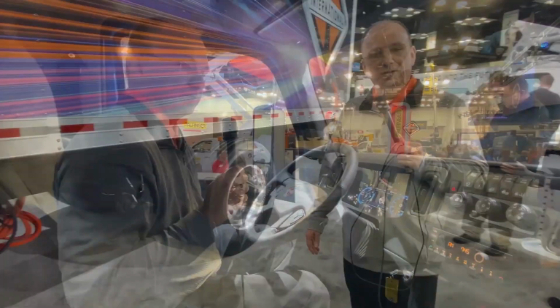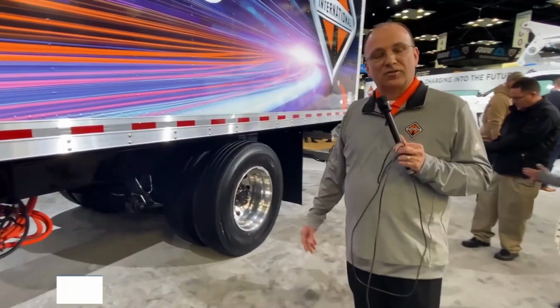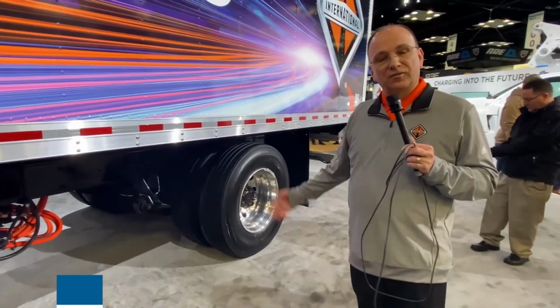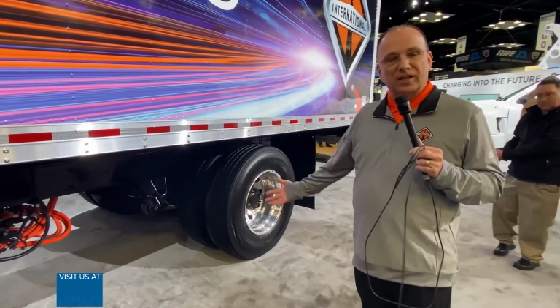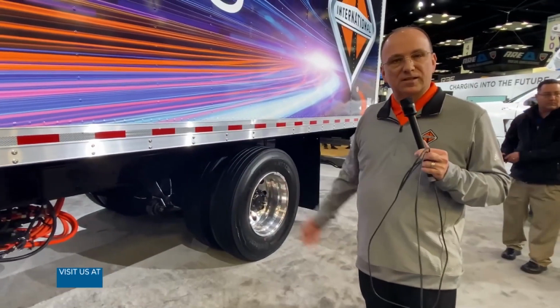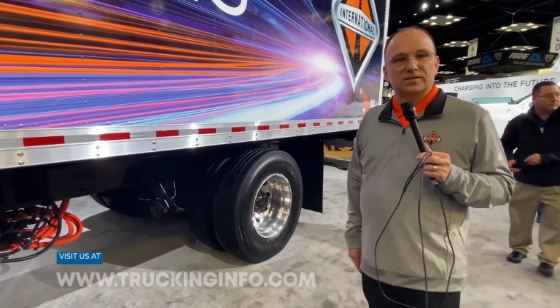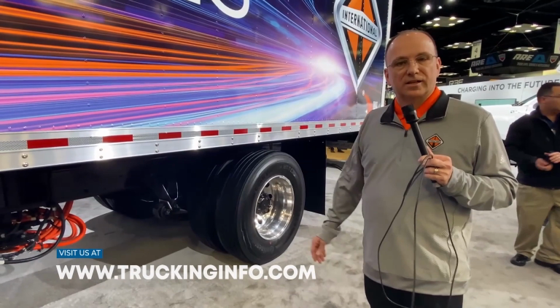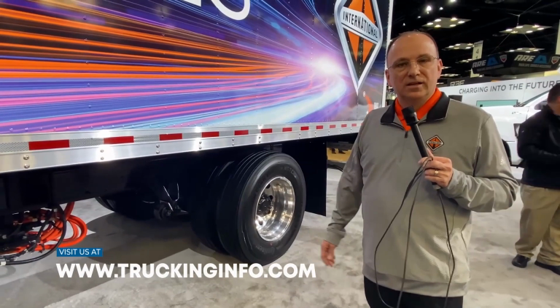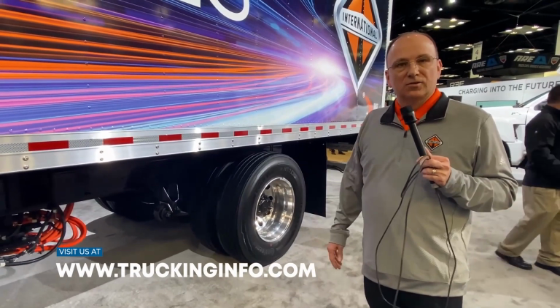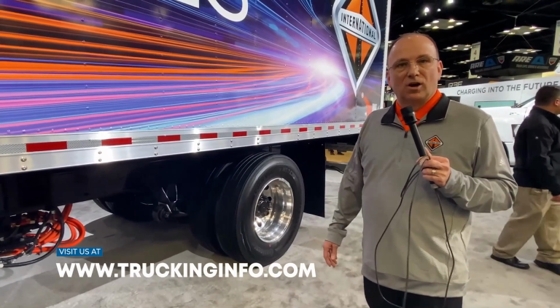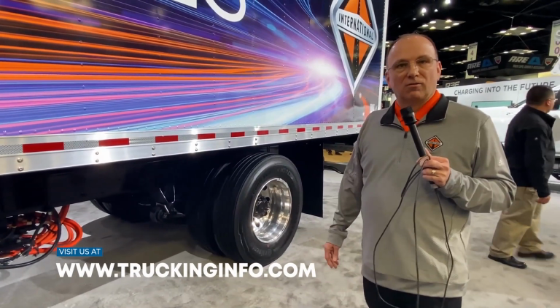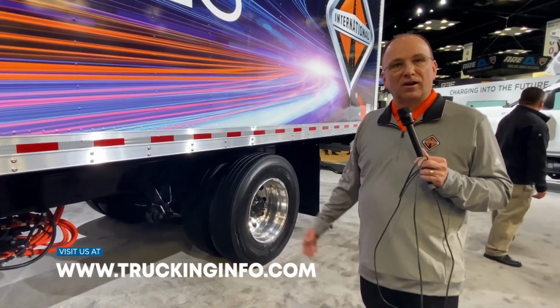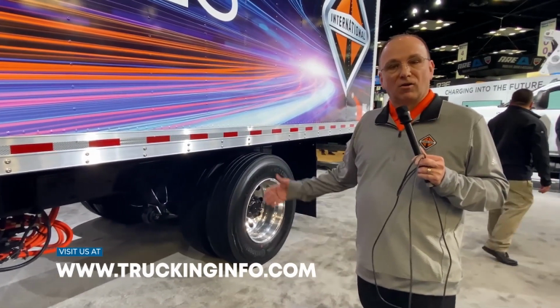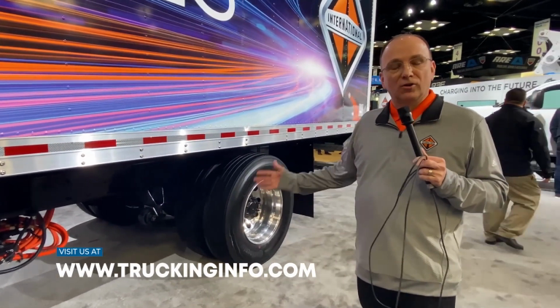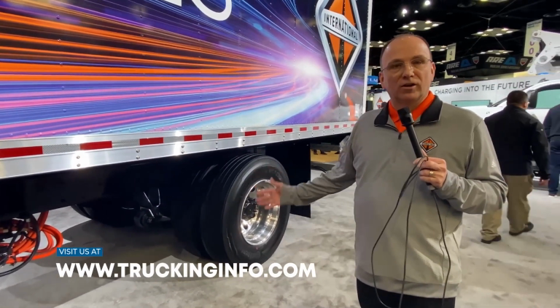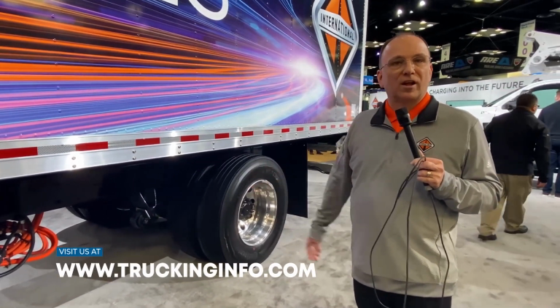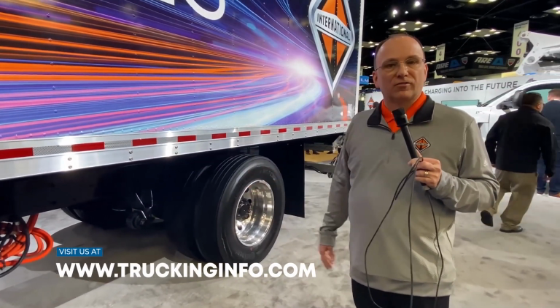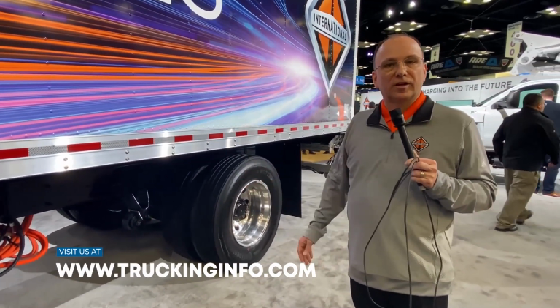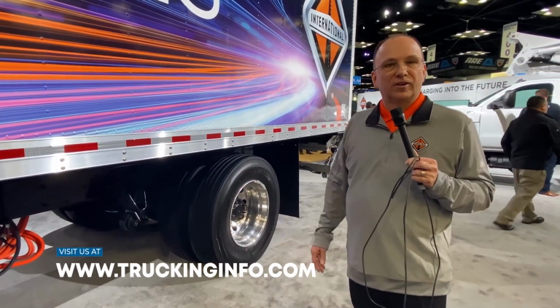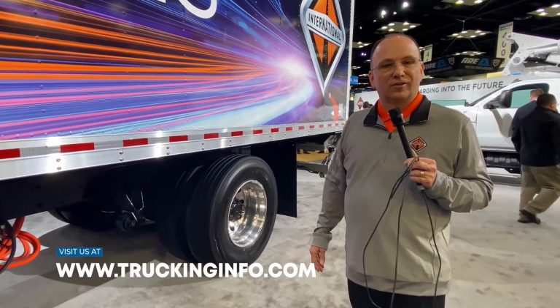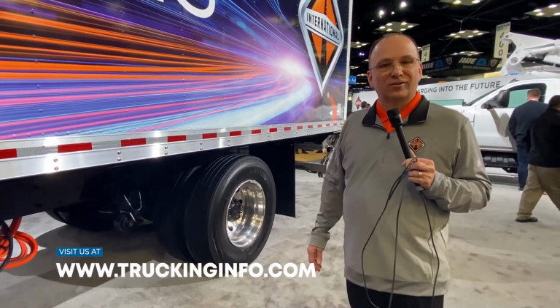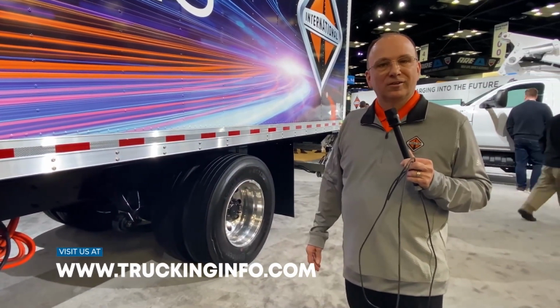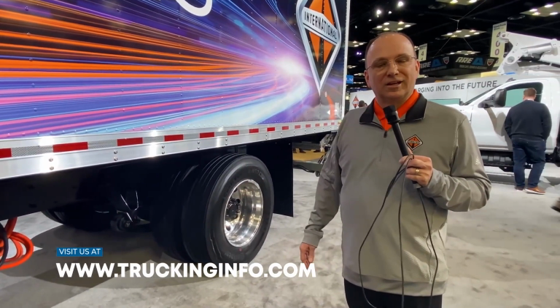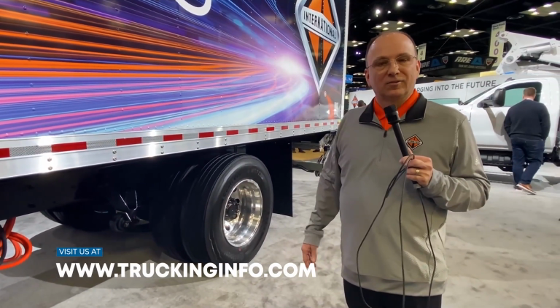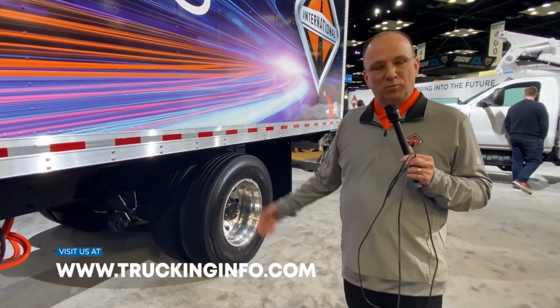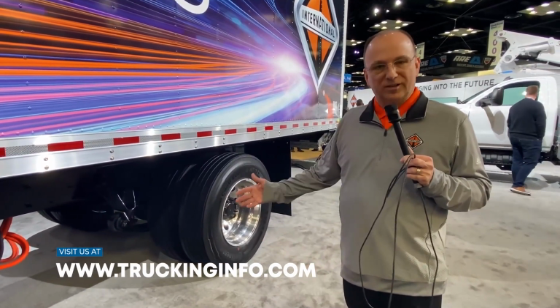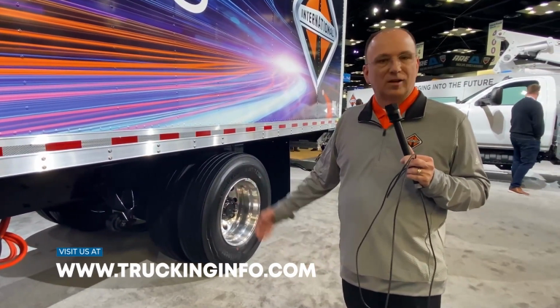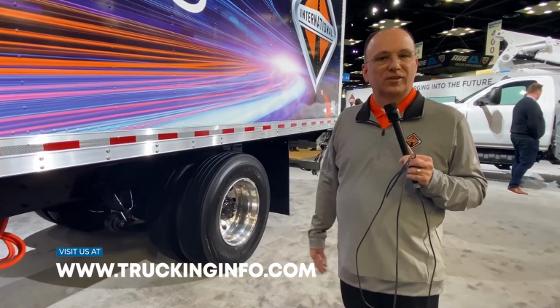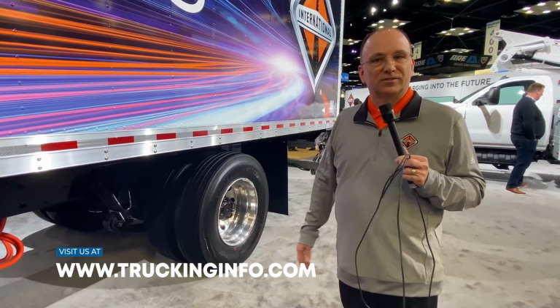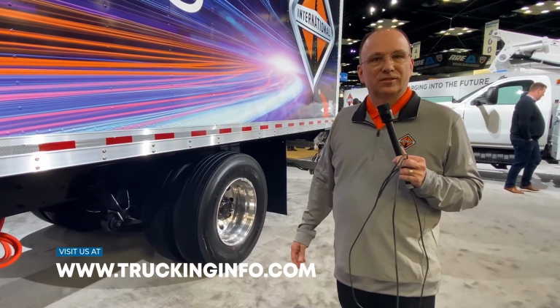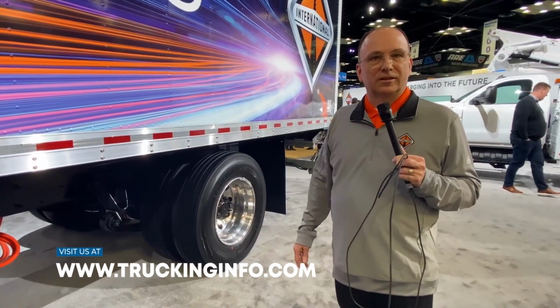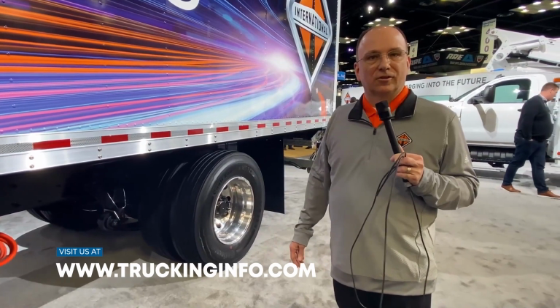Thanks for taking the time today to walk around our new International EMV Series. Please come see us at a show.